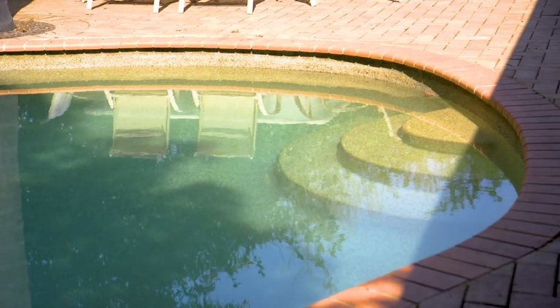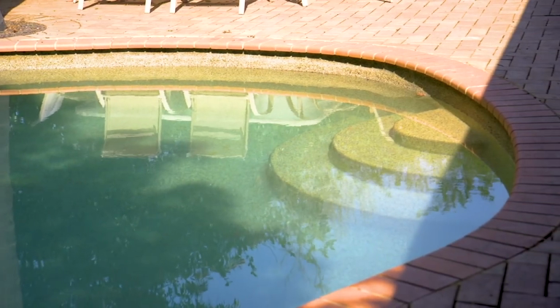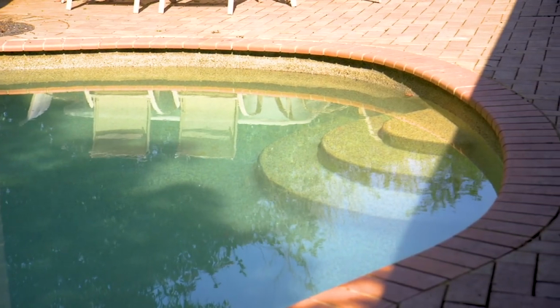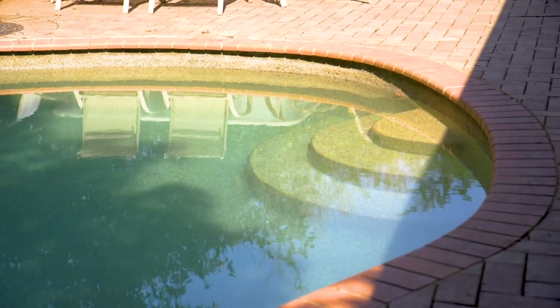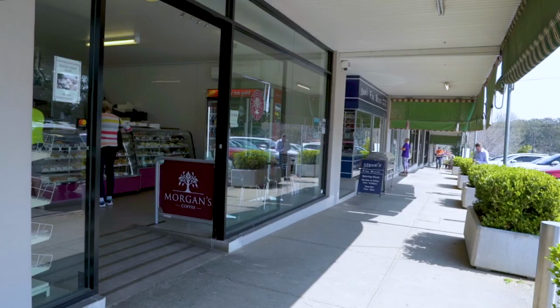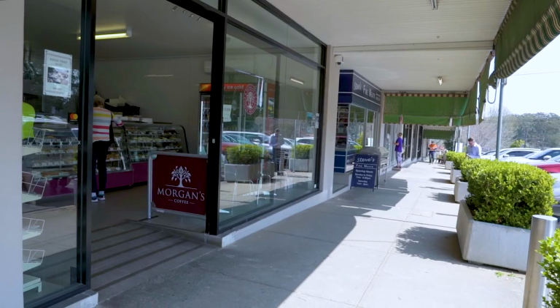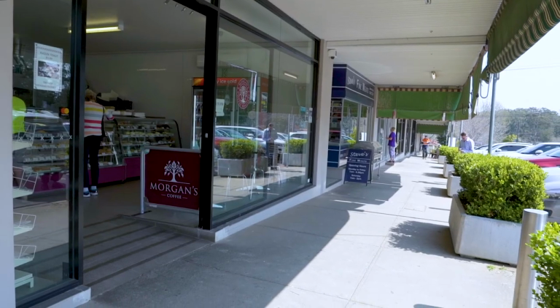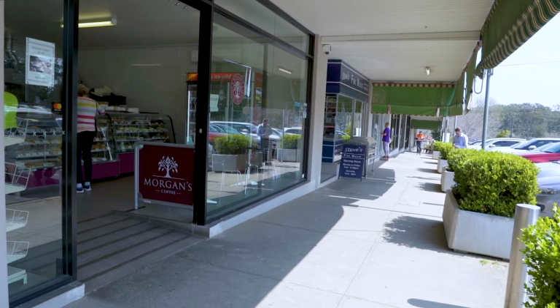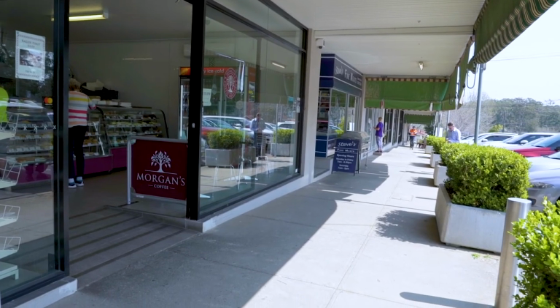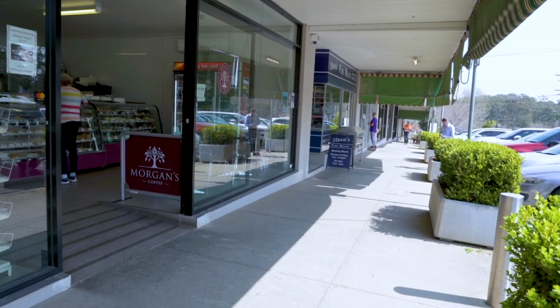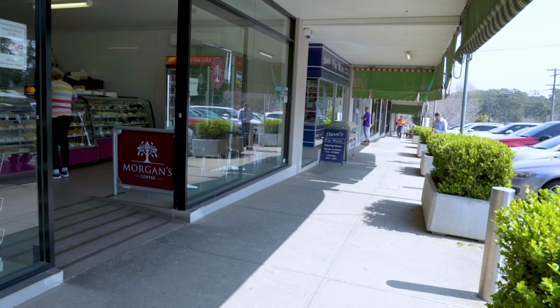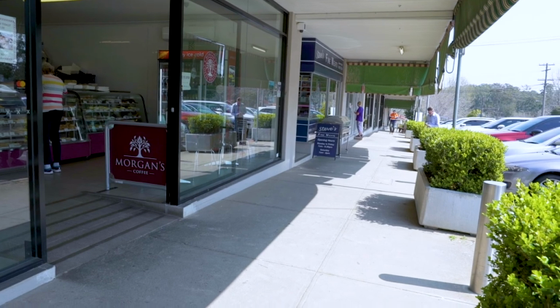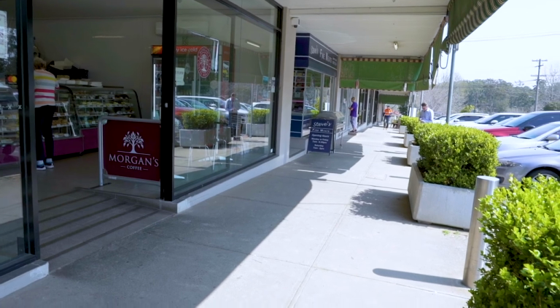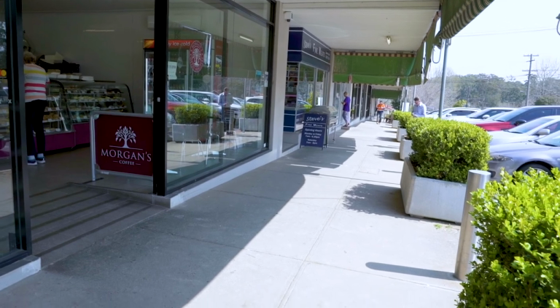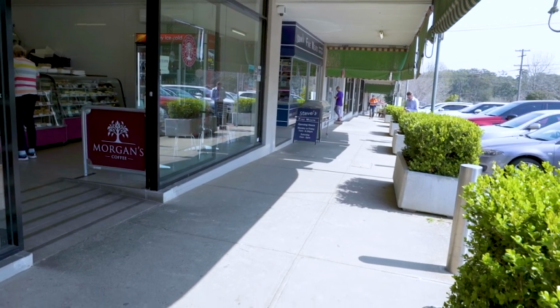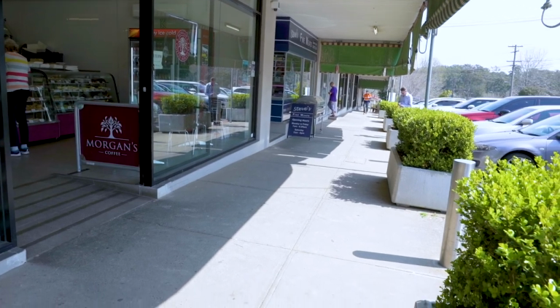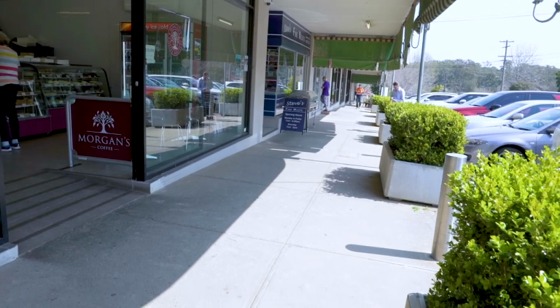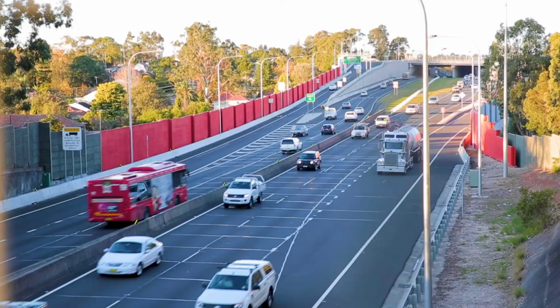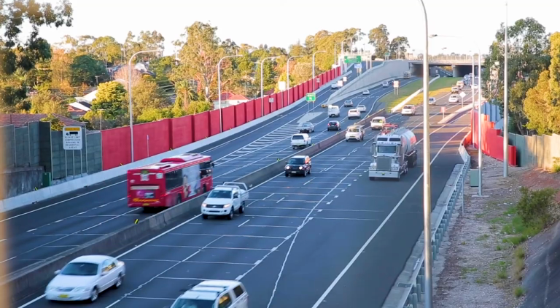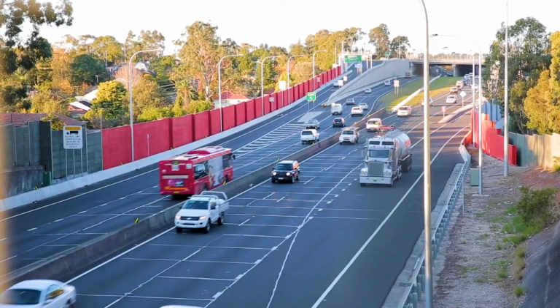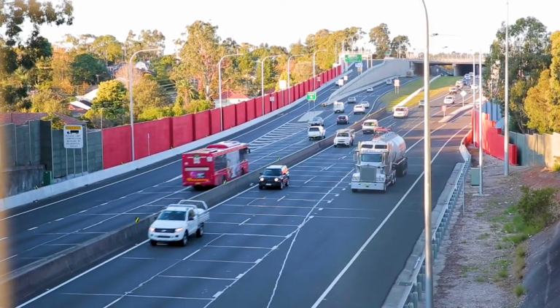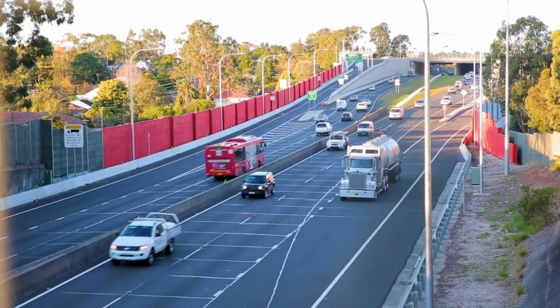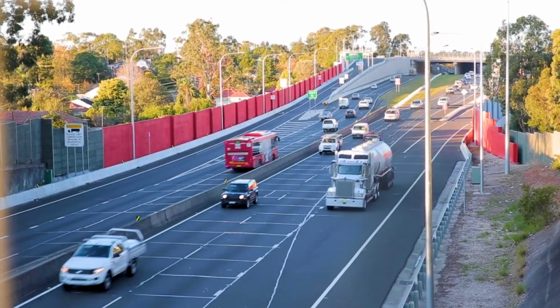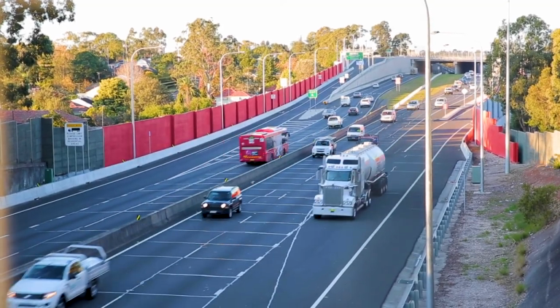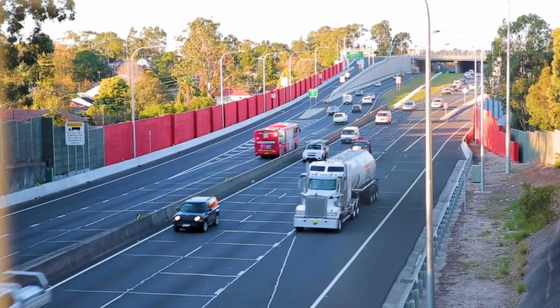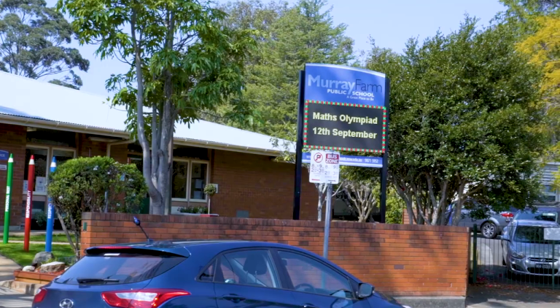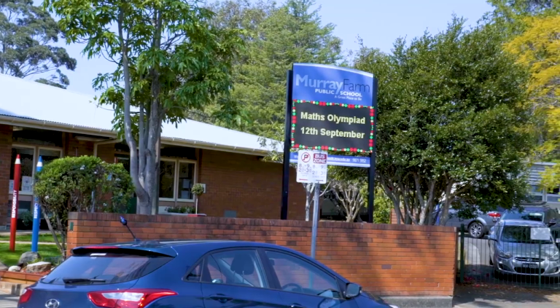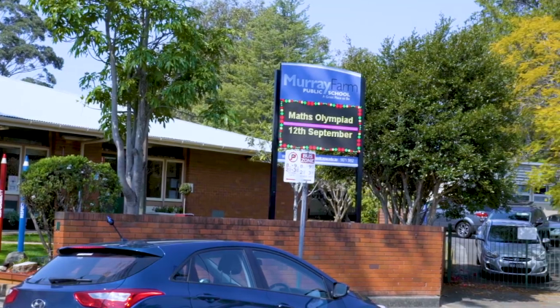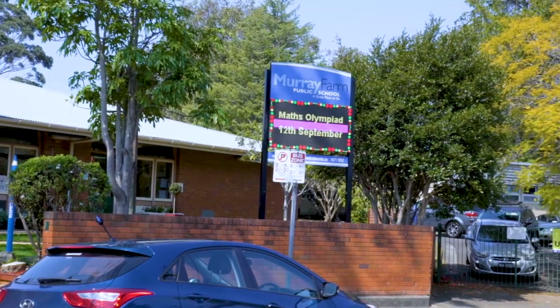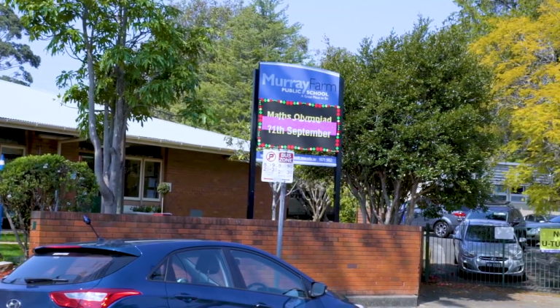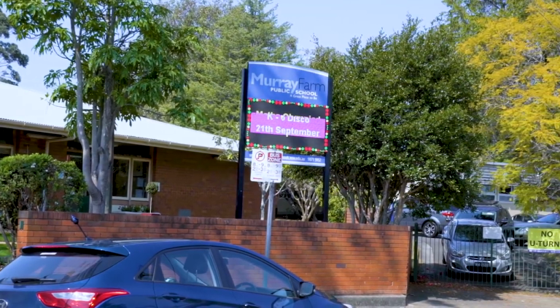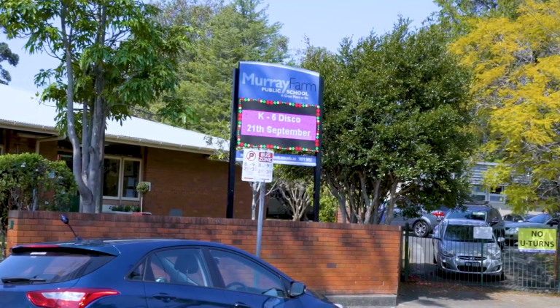Located close to community shops, bus stop, easy access to the M2, and within the popular Murray Farm School catchment.